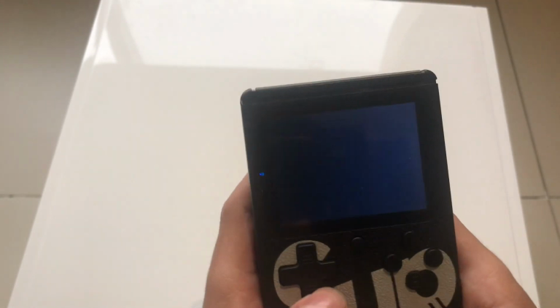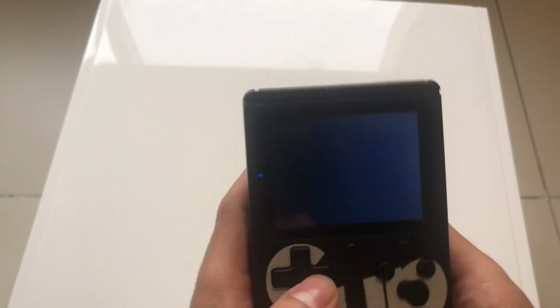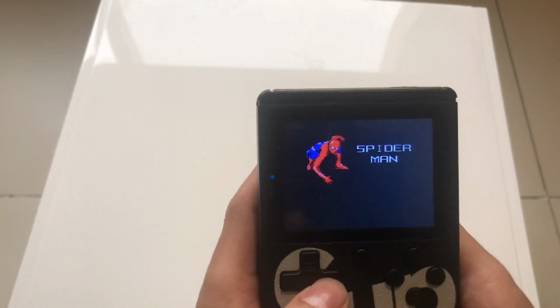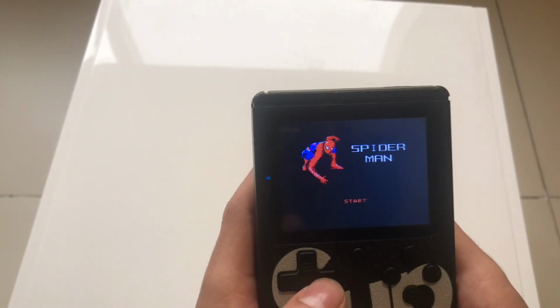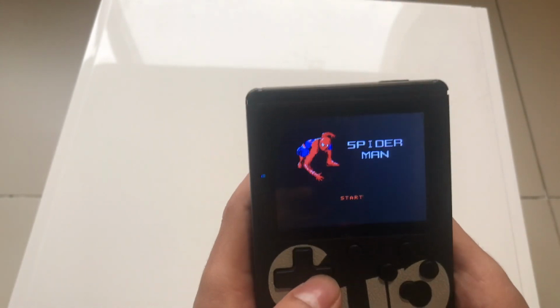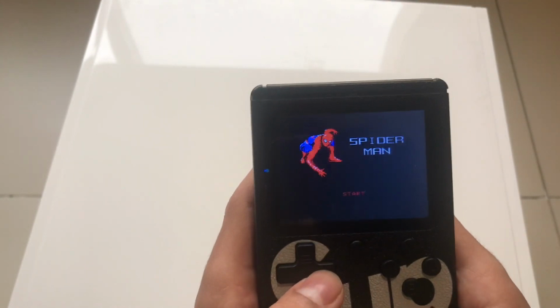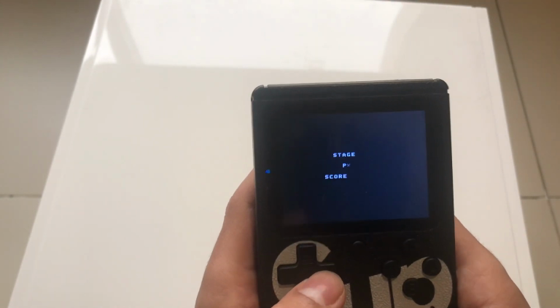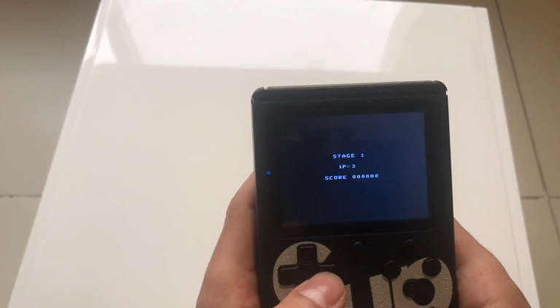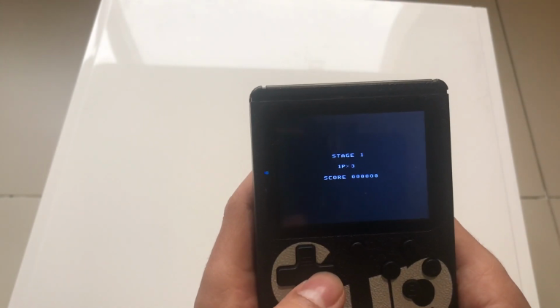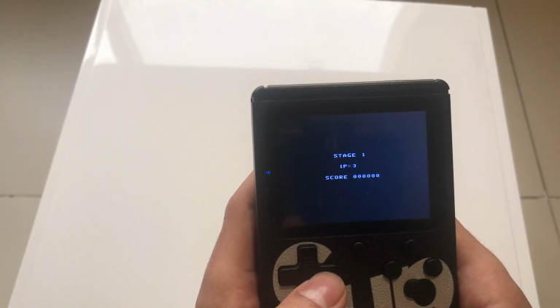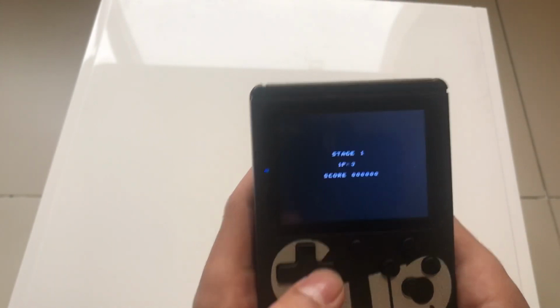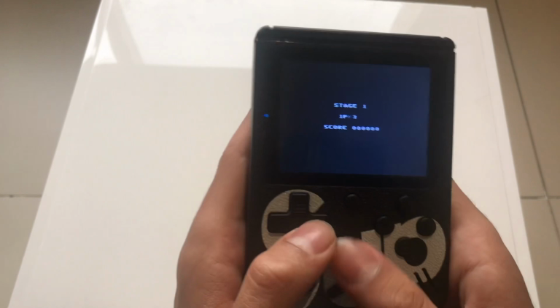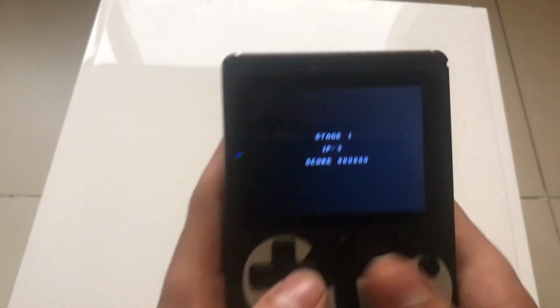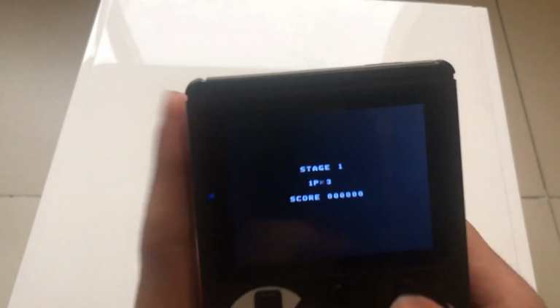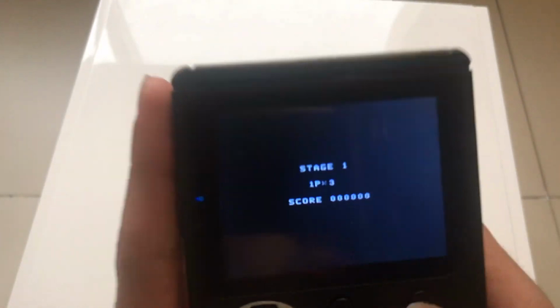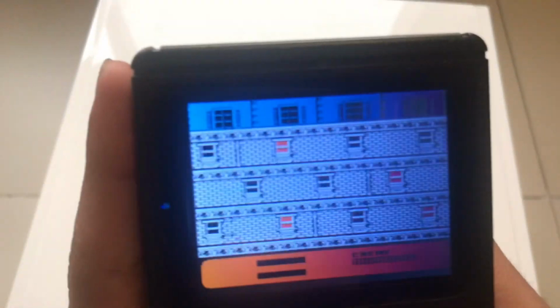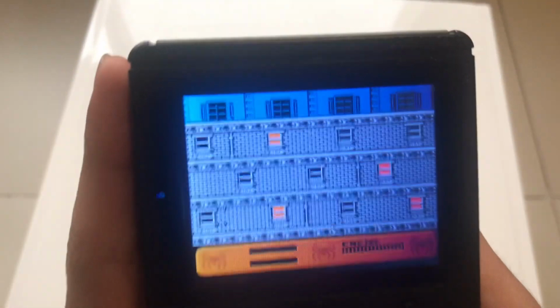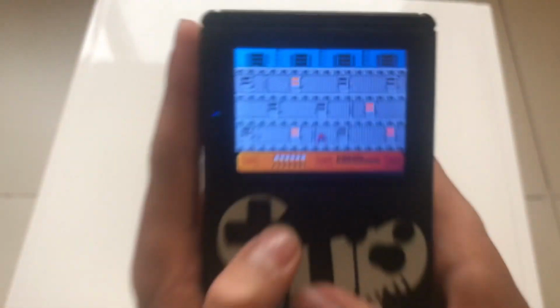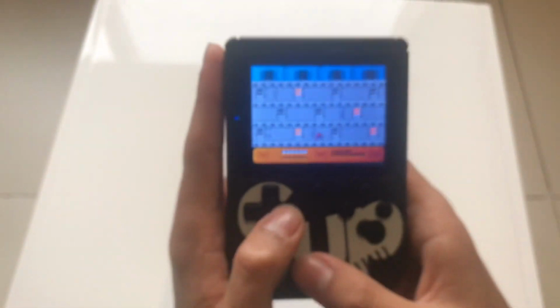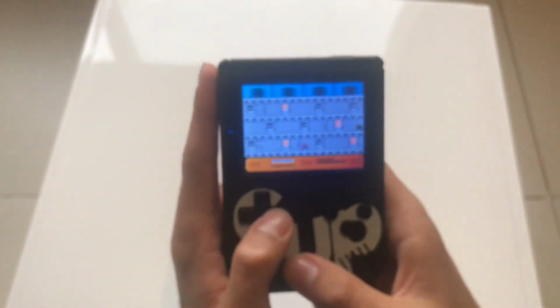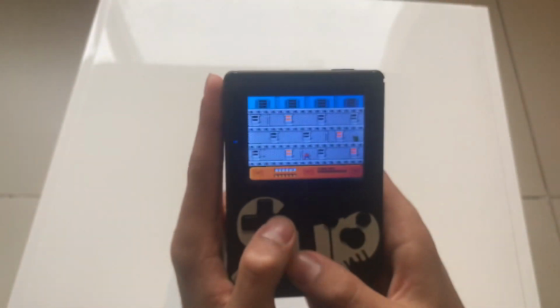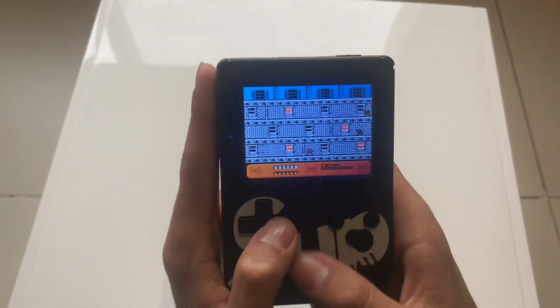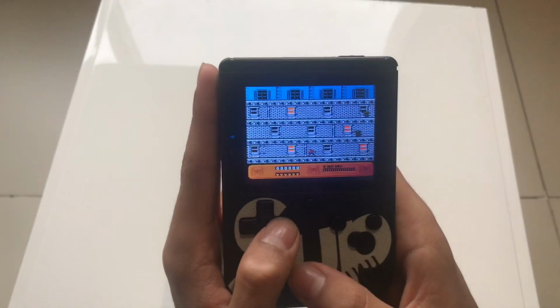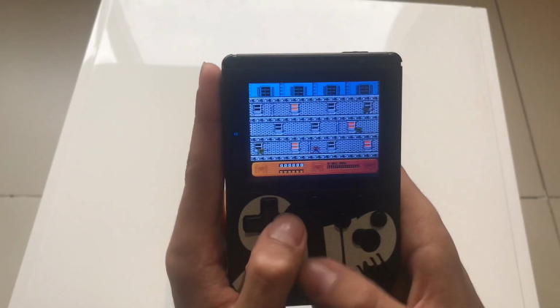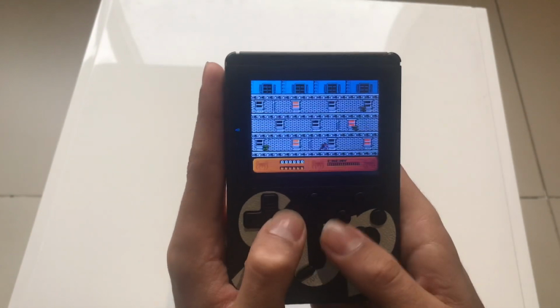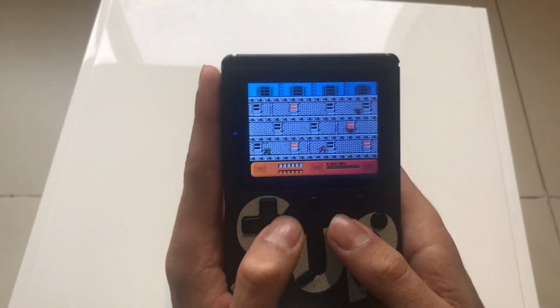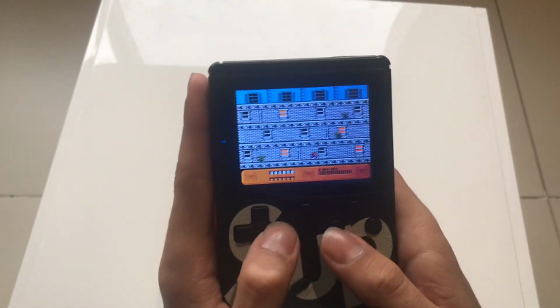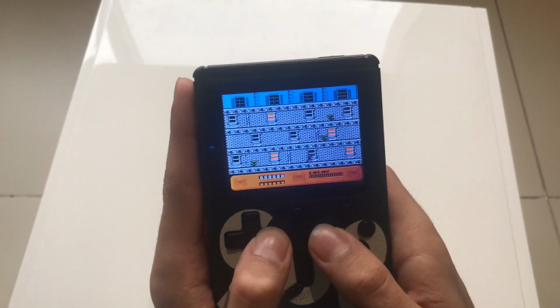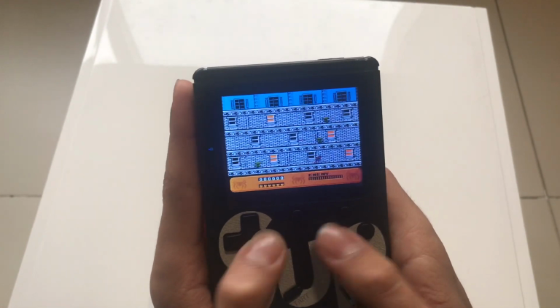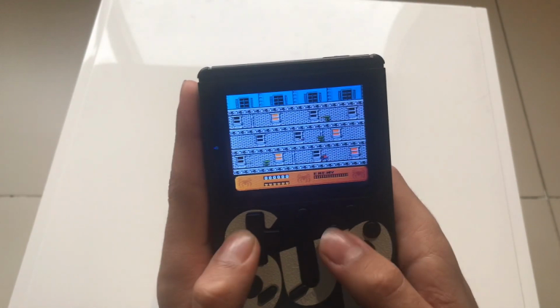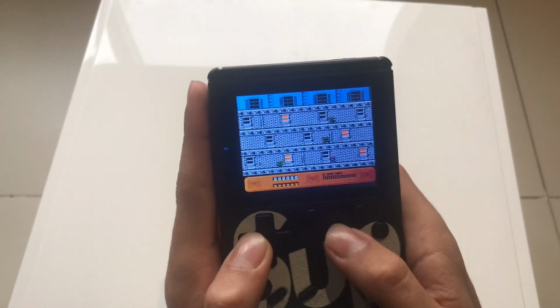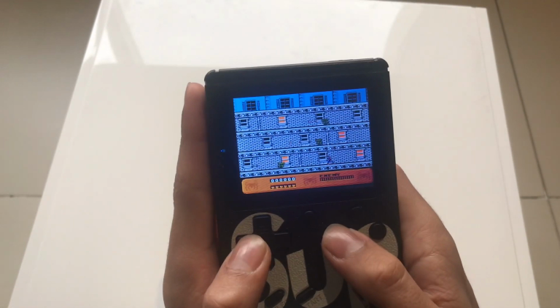You also have Spider-Man — maybe it's the OG Spider-Man game. This is how it is on stage one. I don't even know how this game works, I don't even play it.